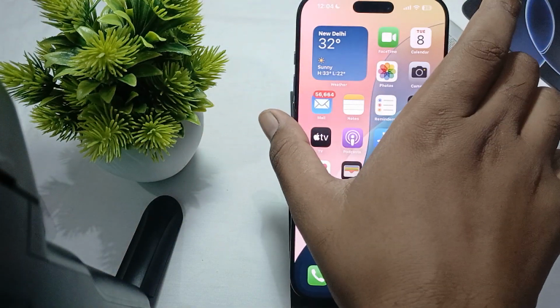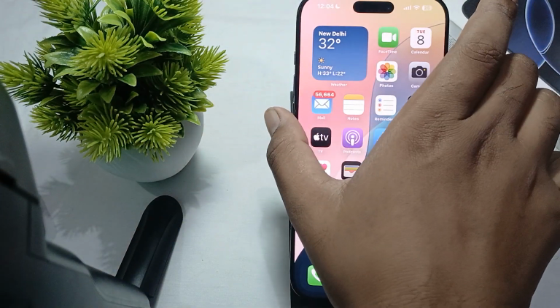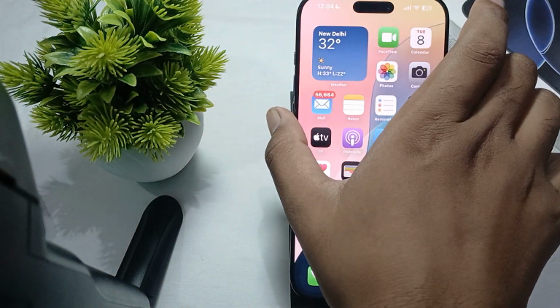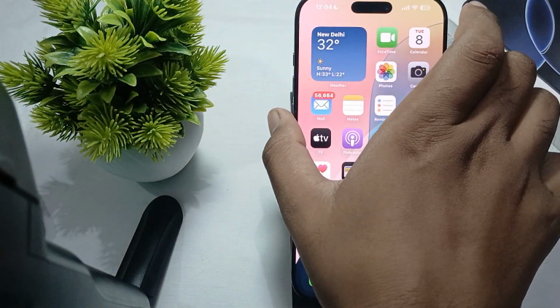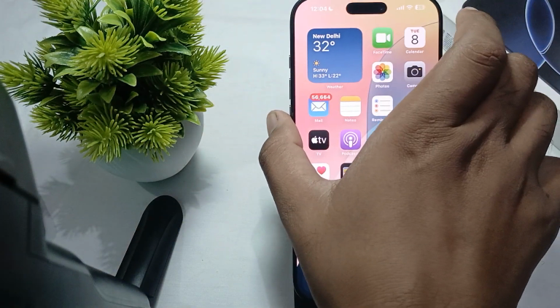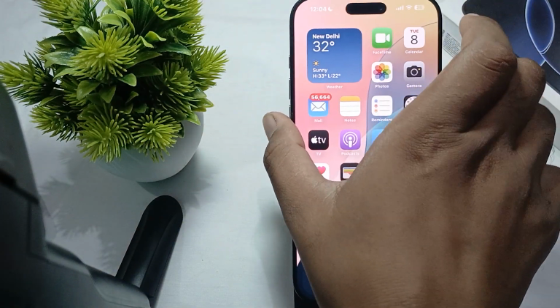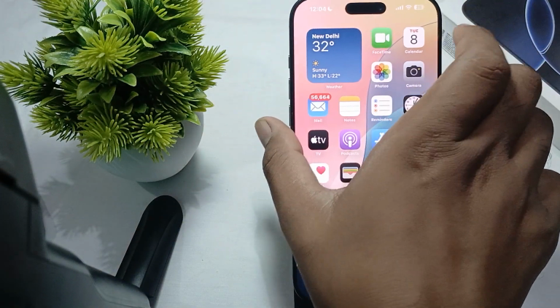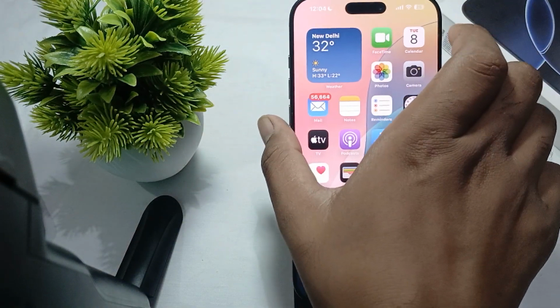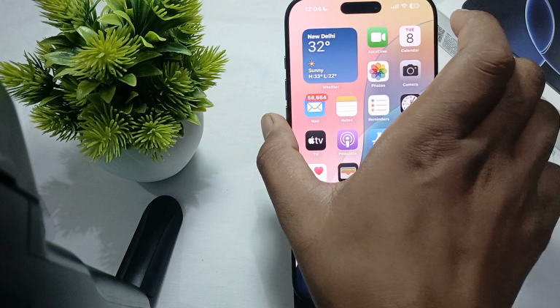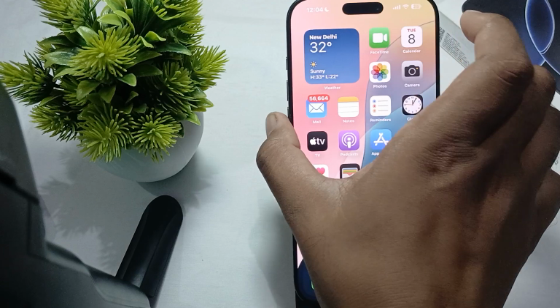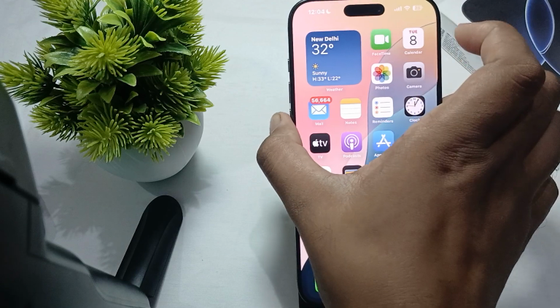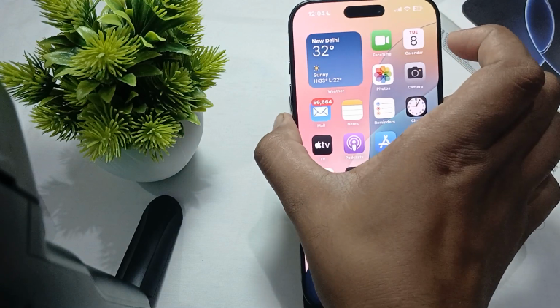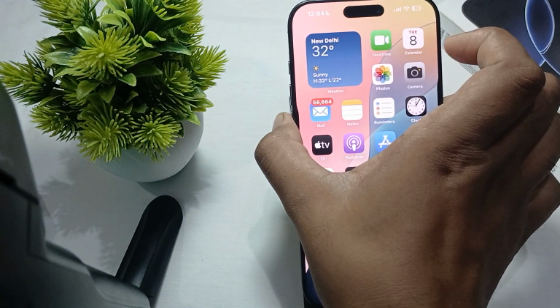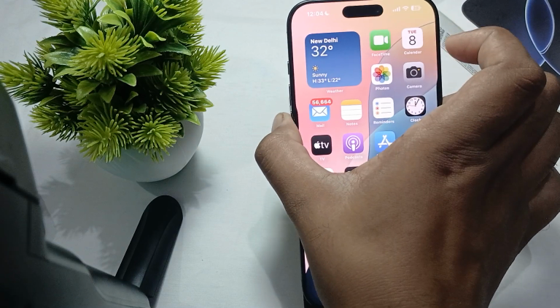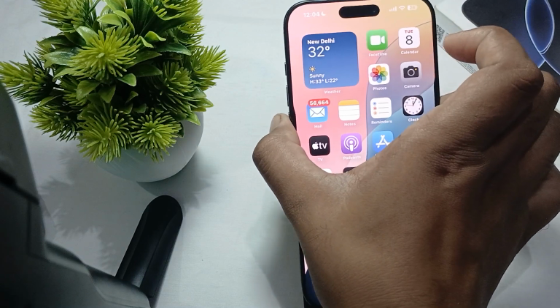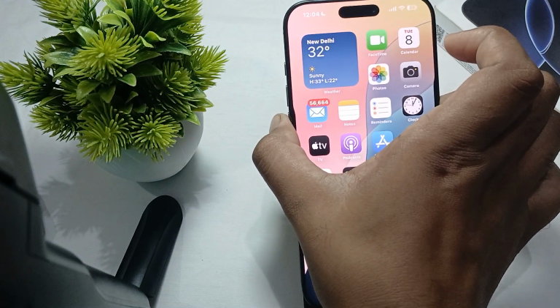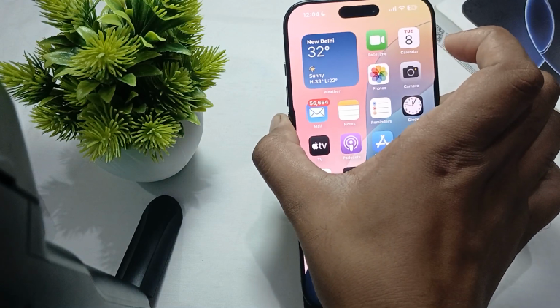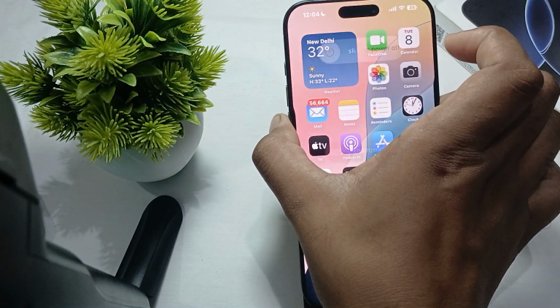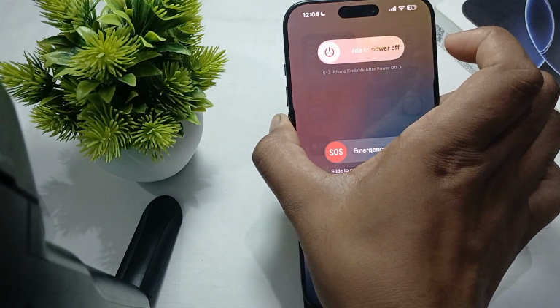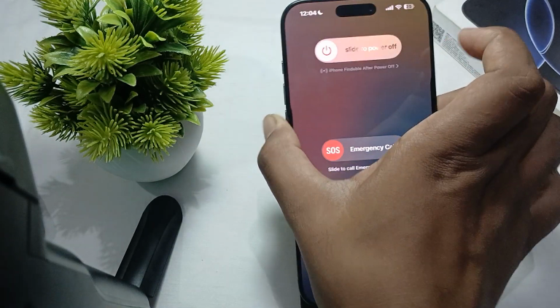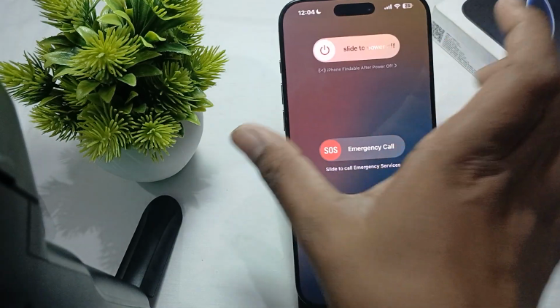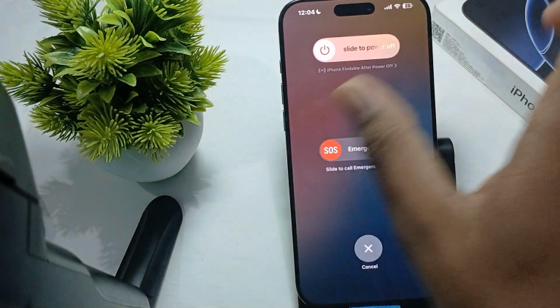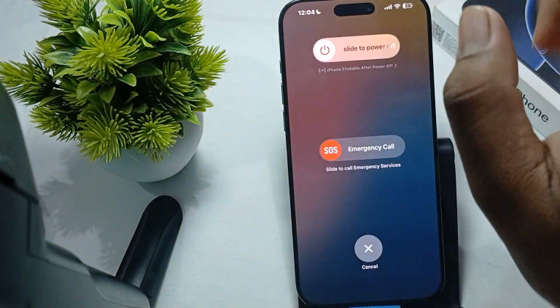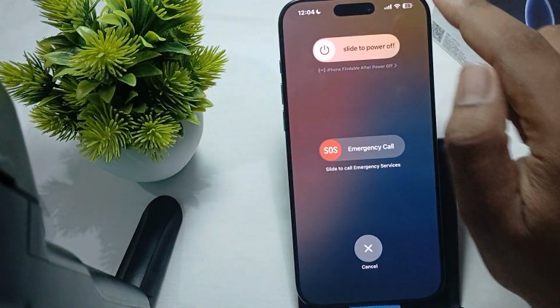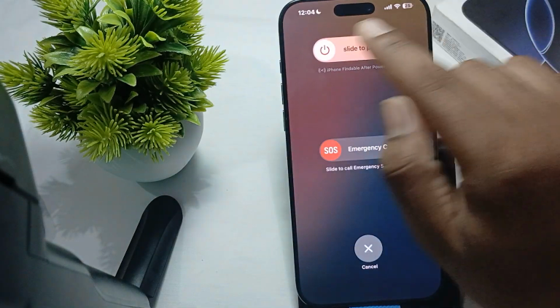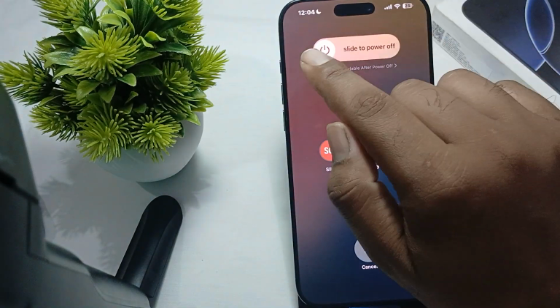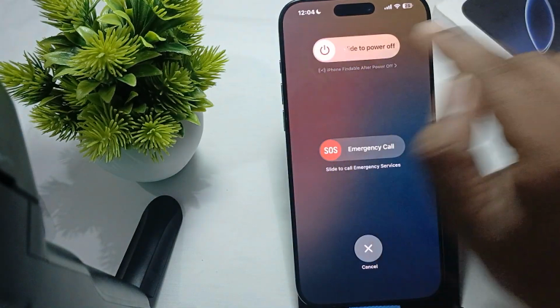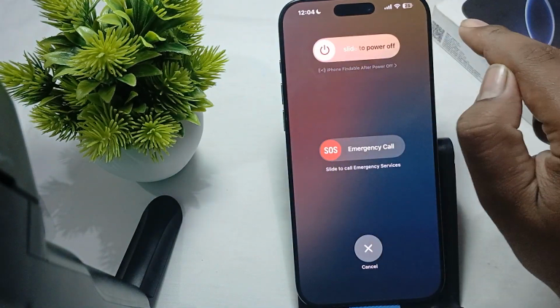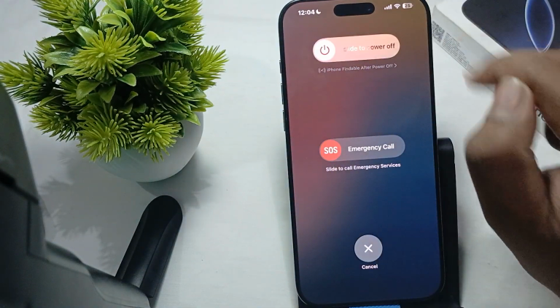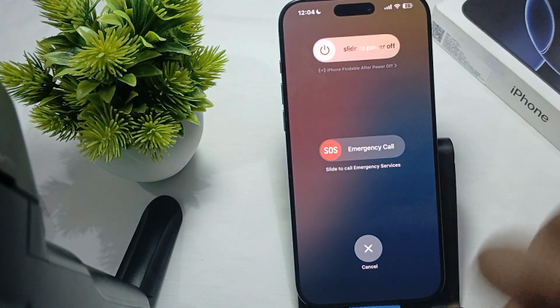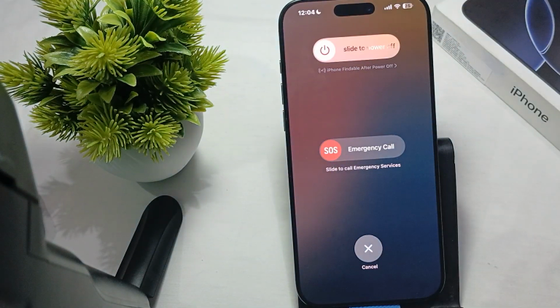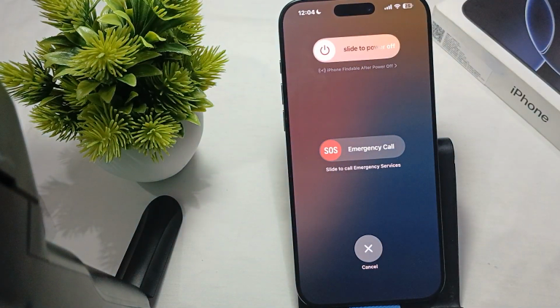Another thing is to try to restart your phone. For restarting your phone, you just press both buttons simultaneously.